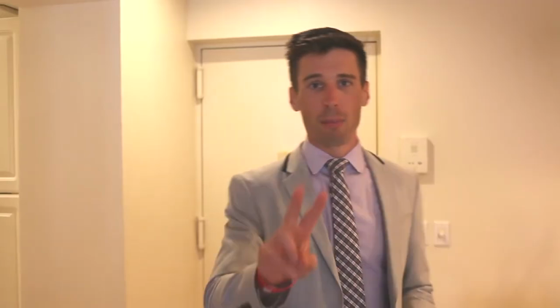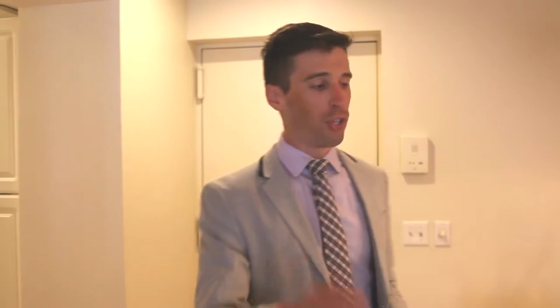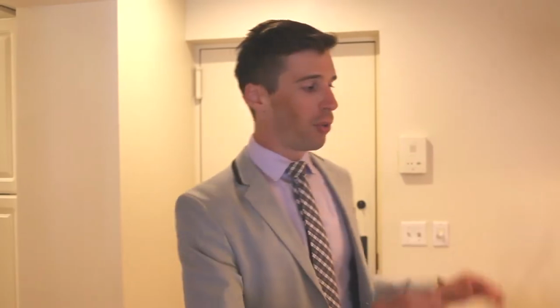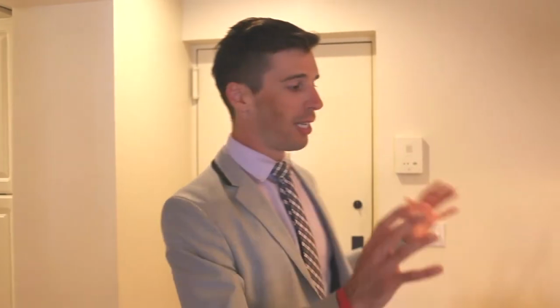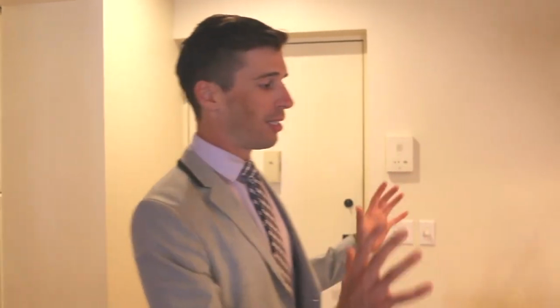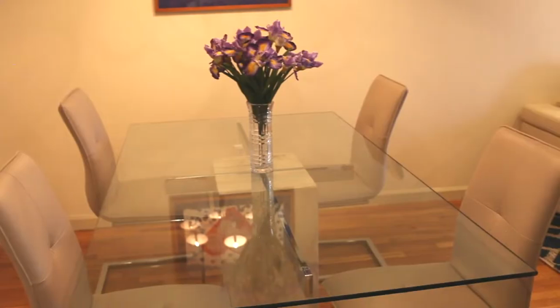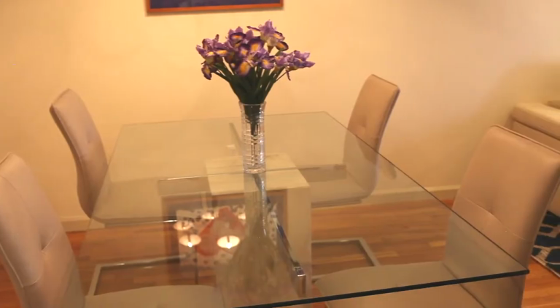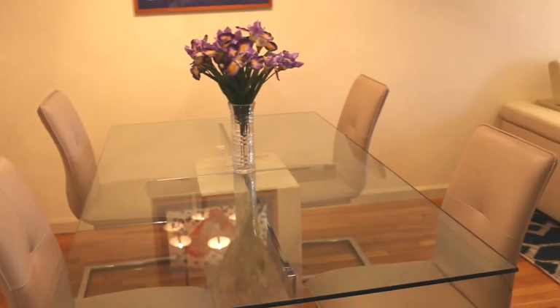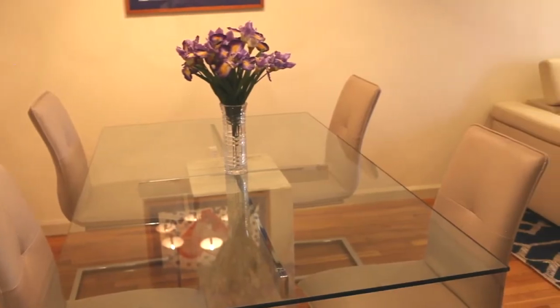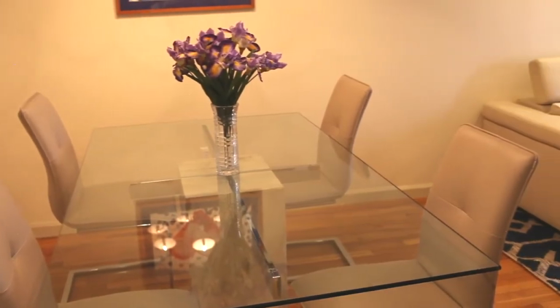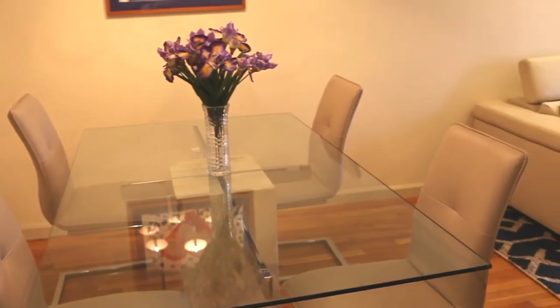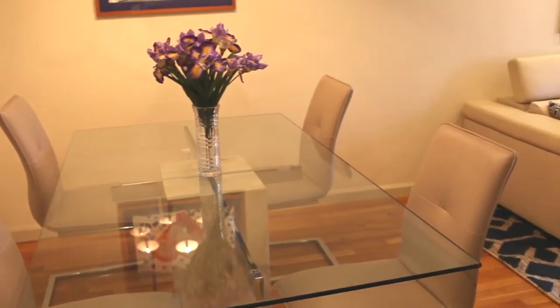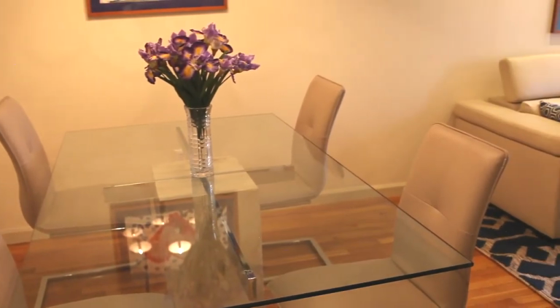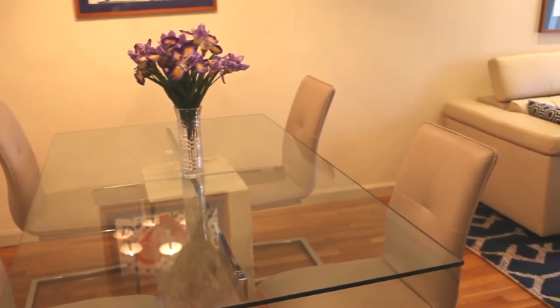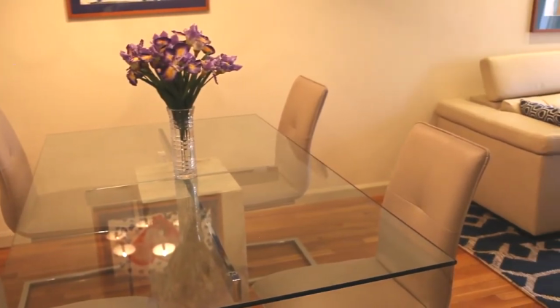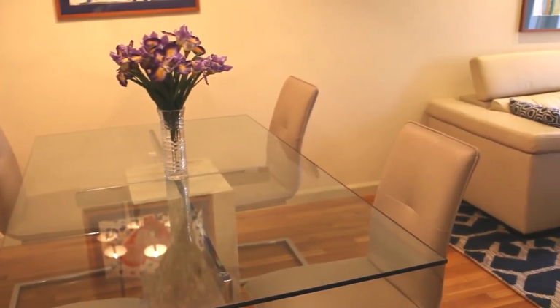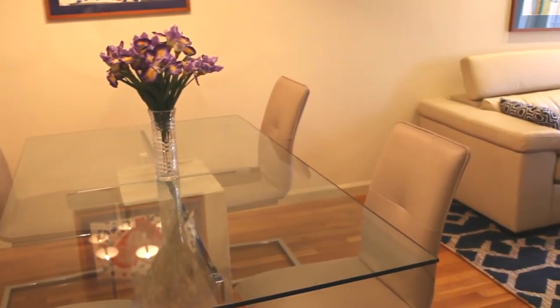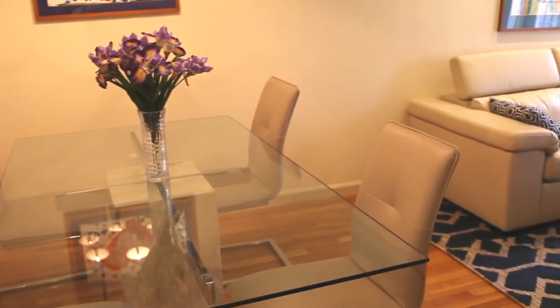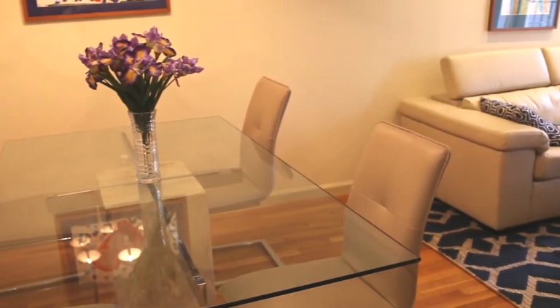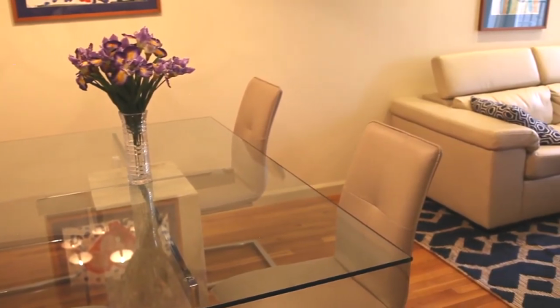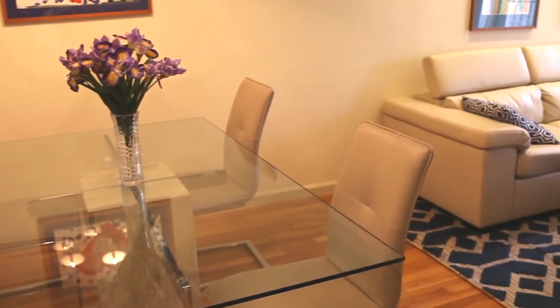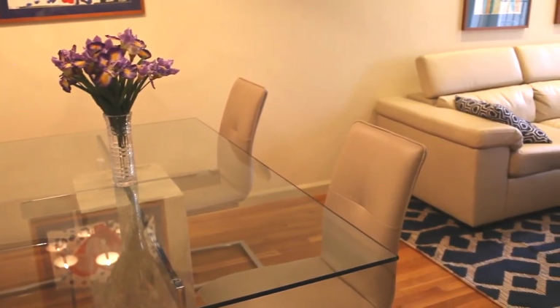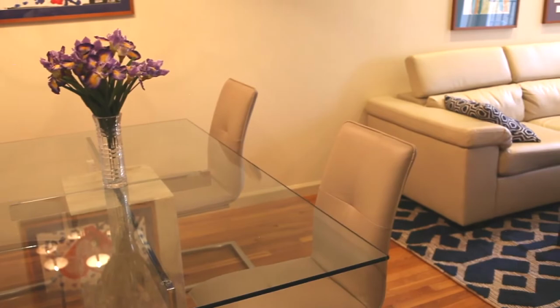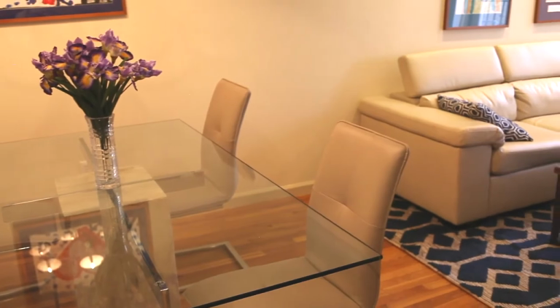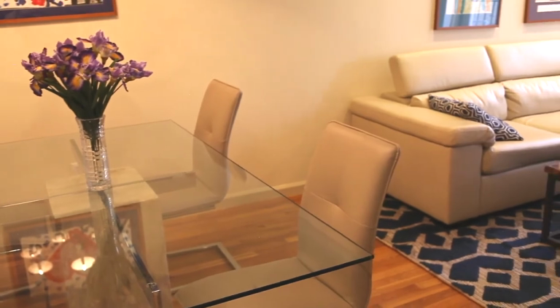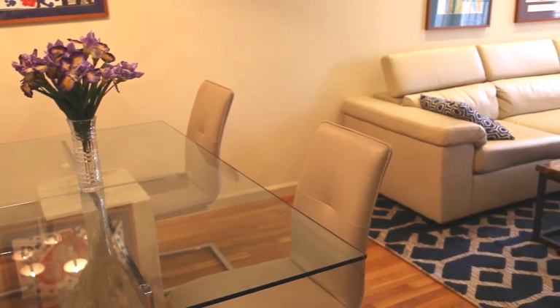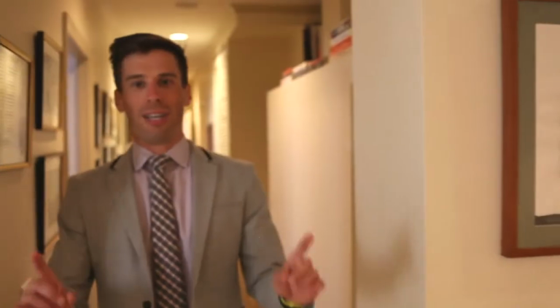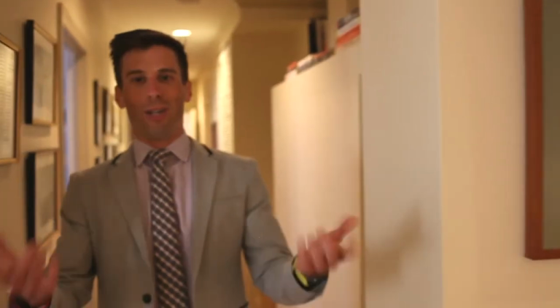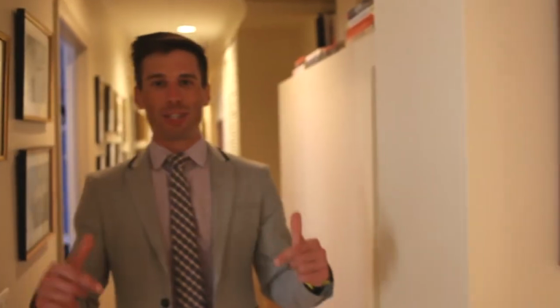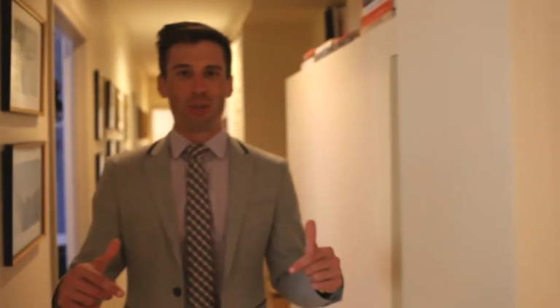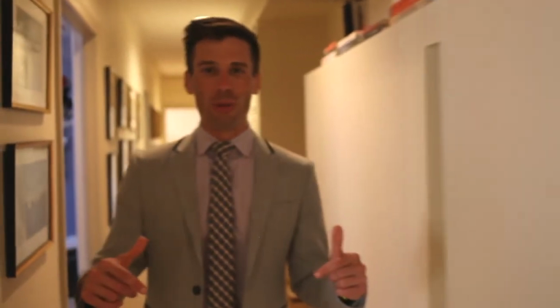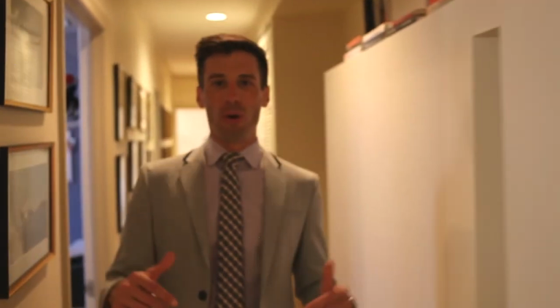Number two is this dining area. It's great for guests and it's completely separate from your living area. Let's go tour the home.